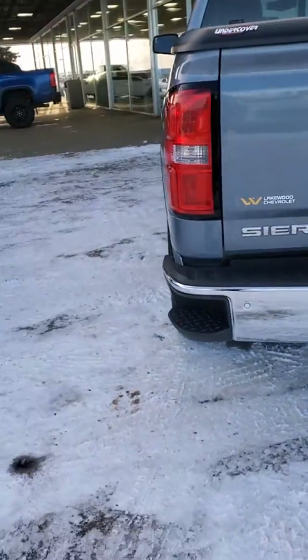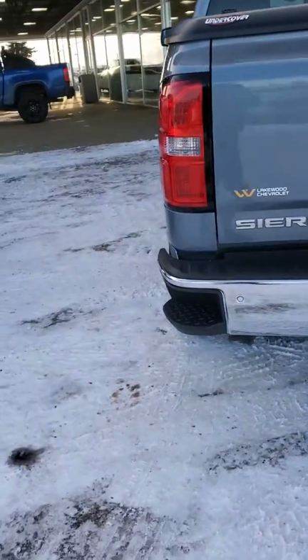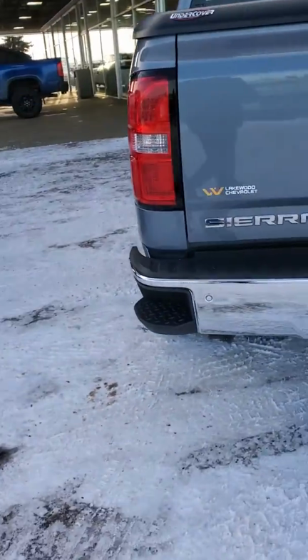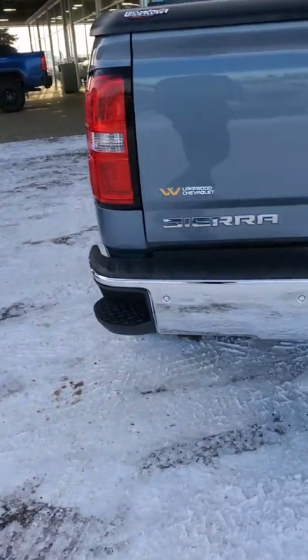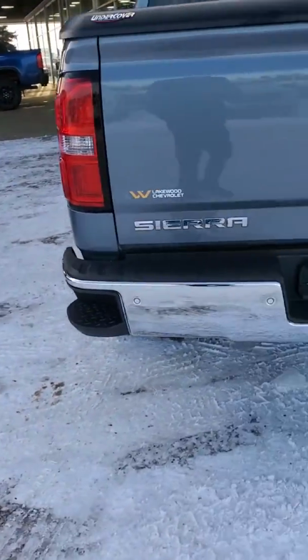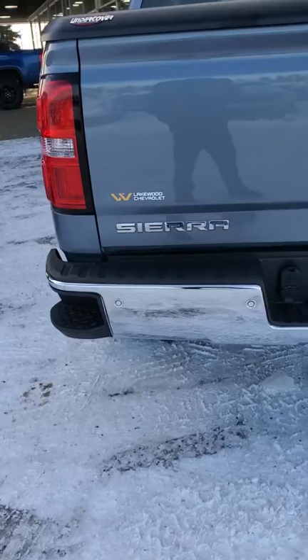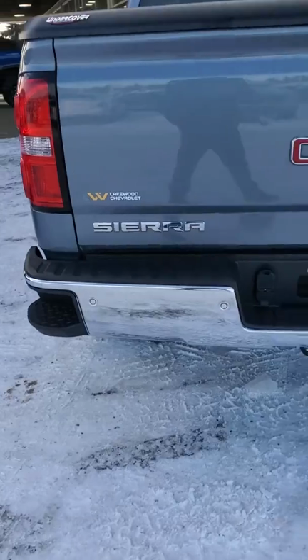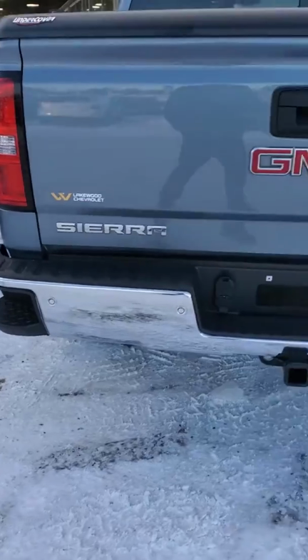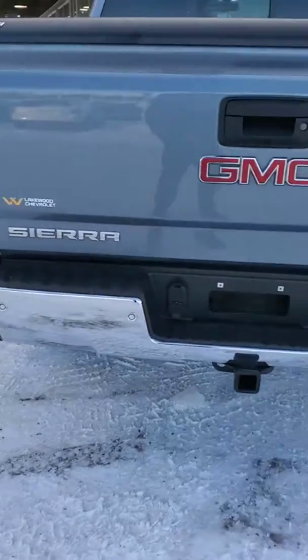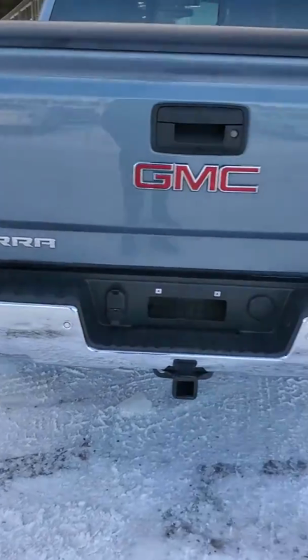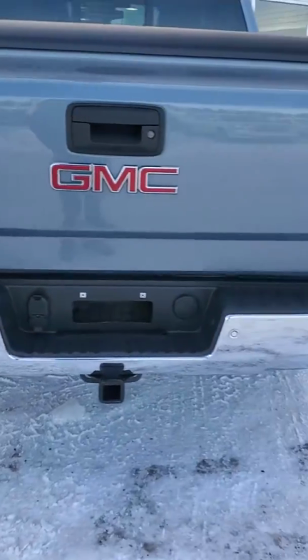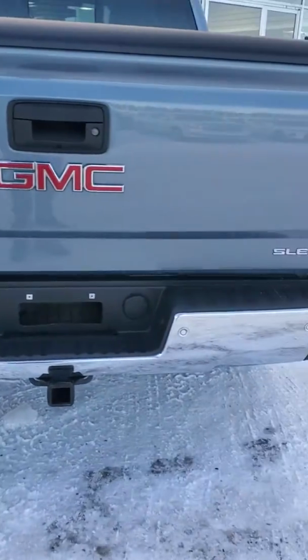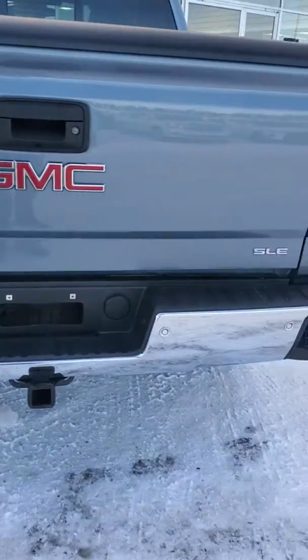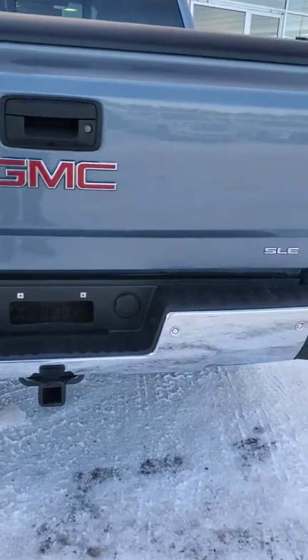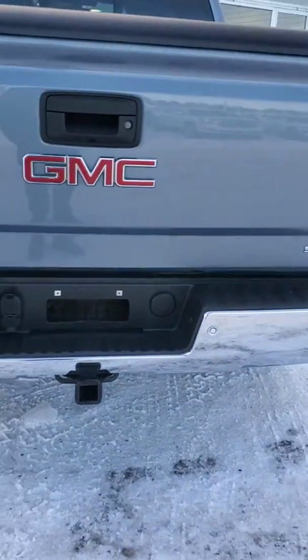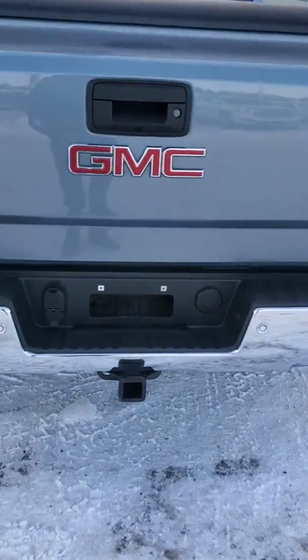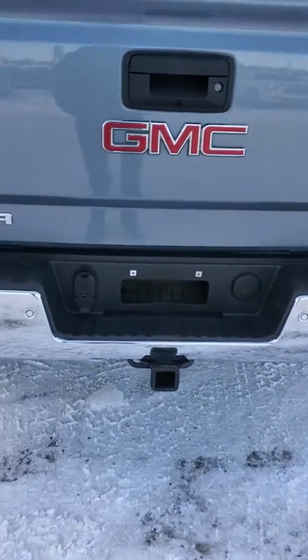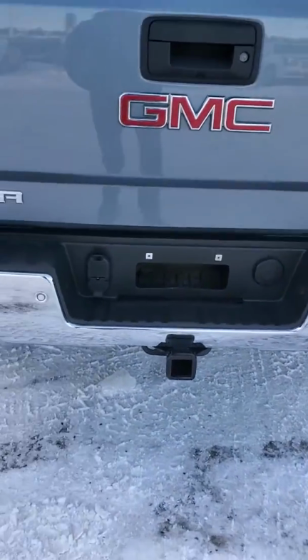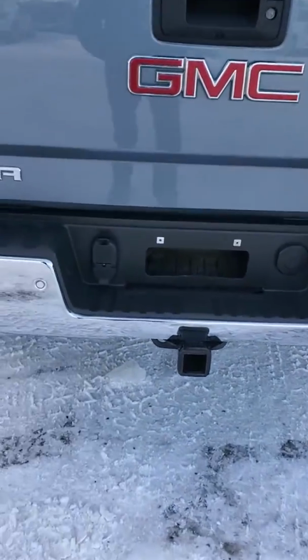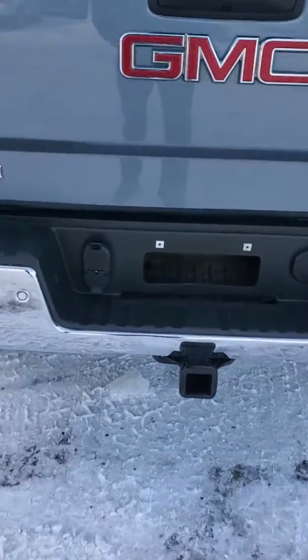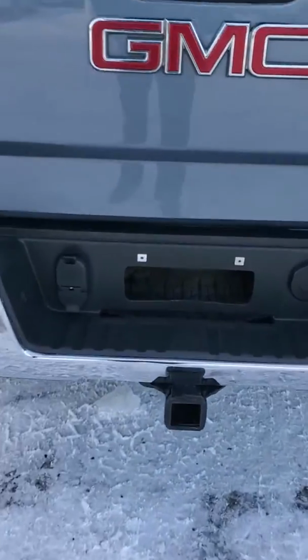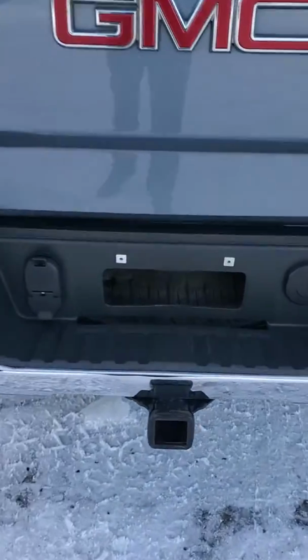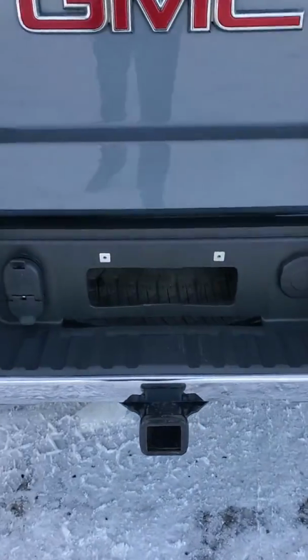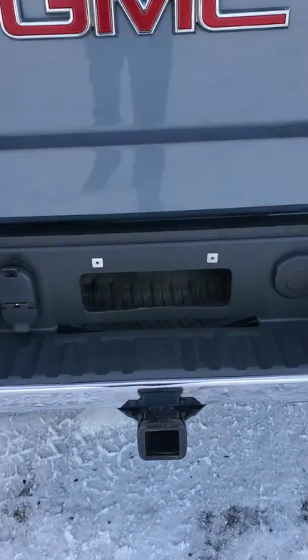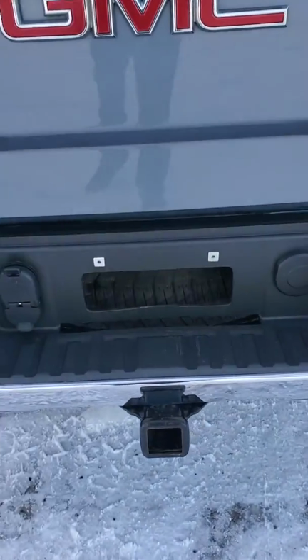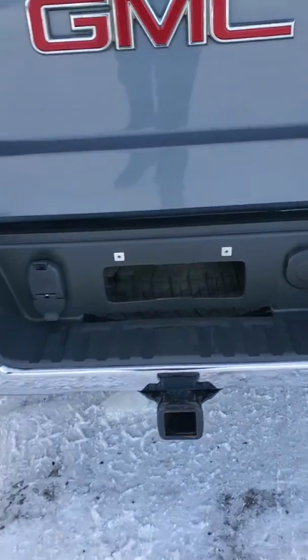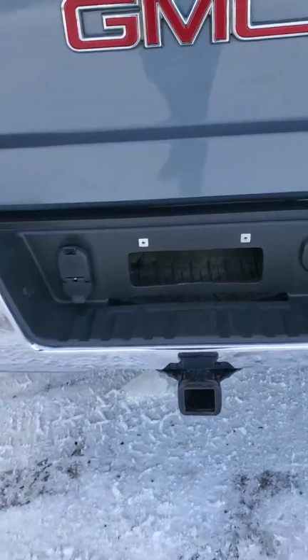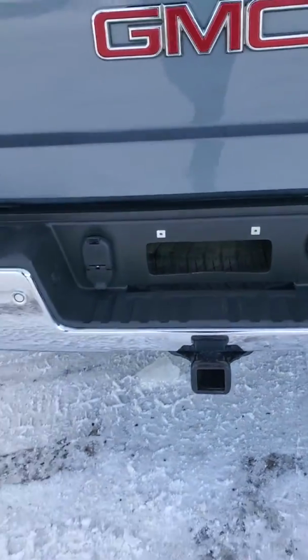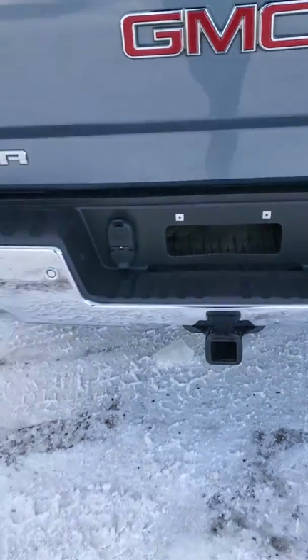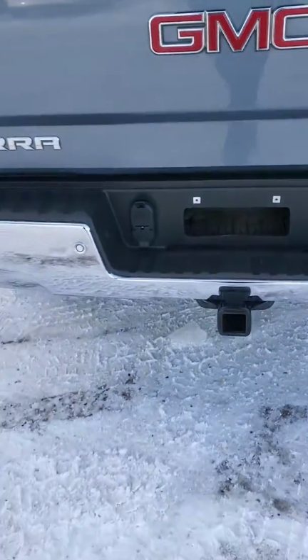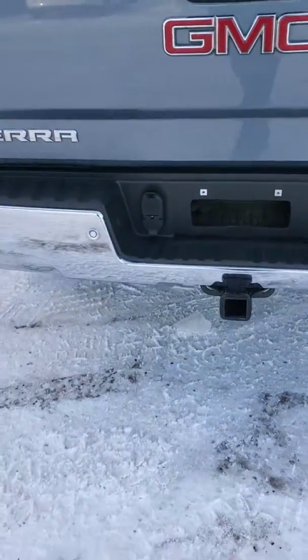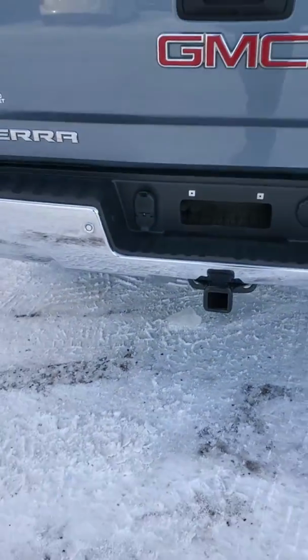There are rear parking sensors across the bumper here. Obviously your spare tire underneath, and you do have a hitch as well.